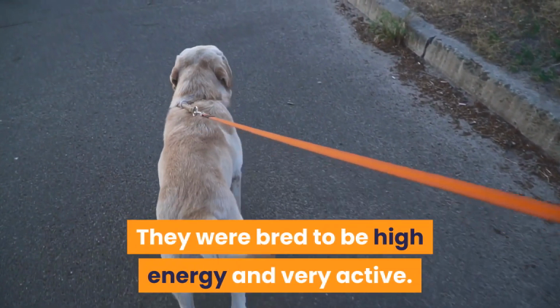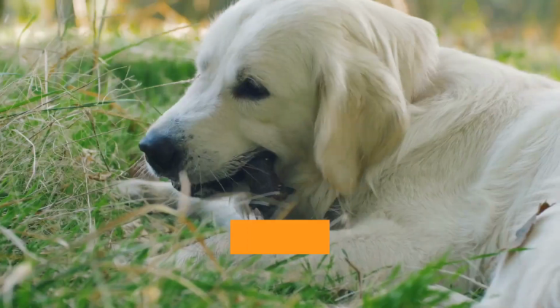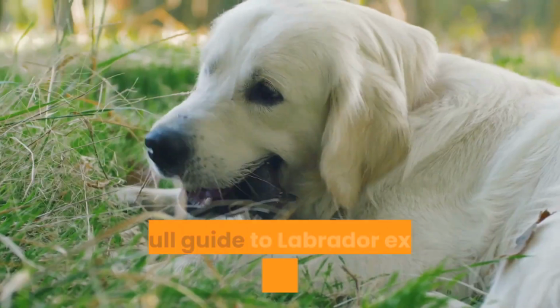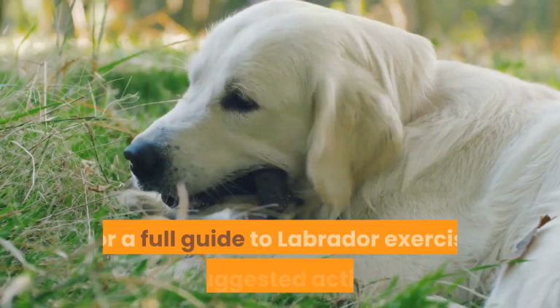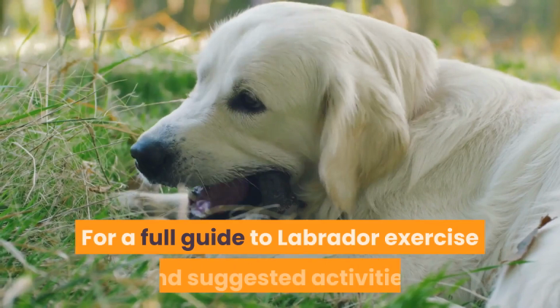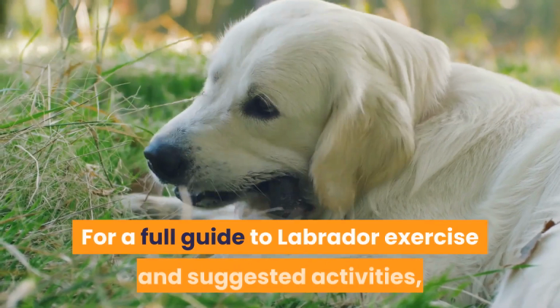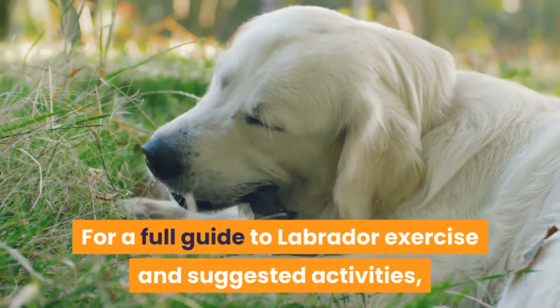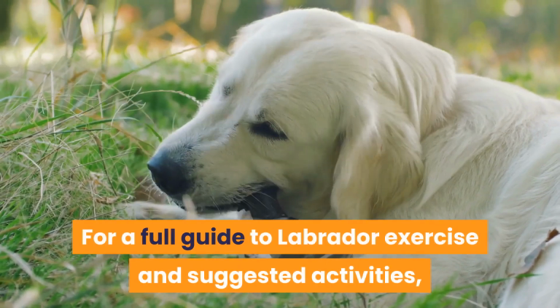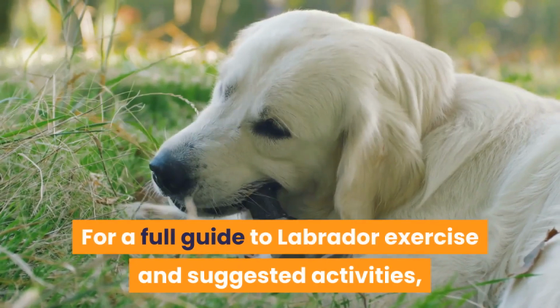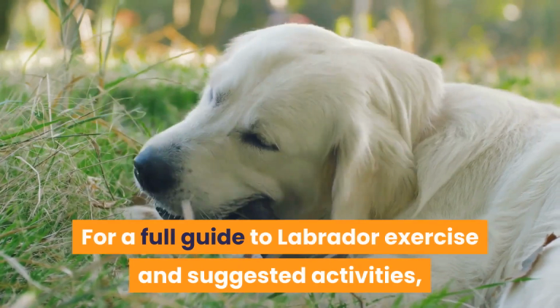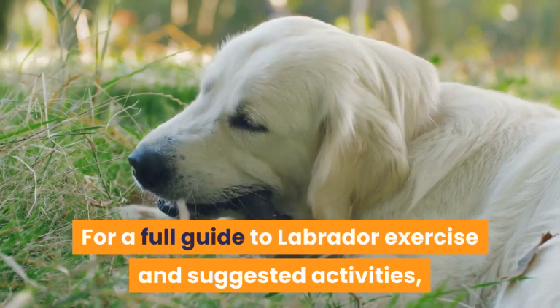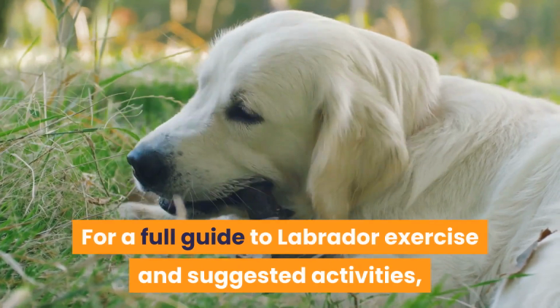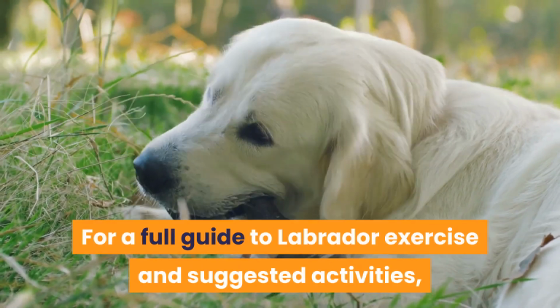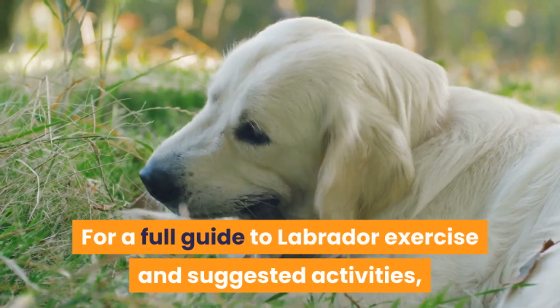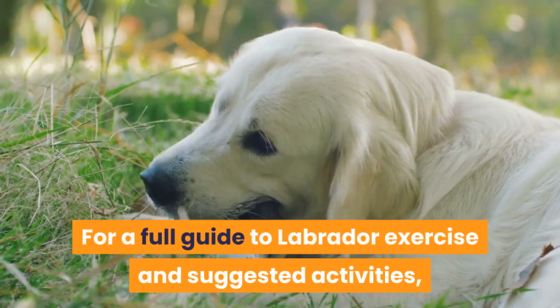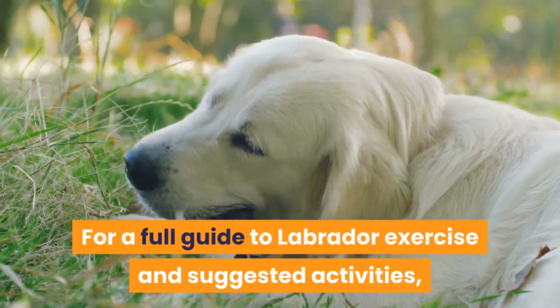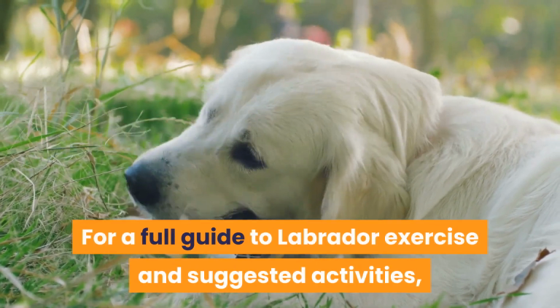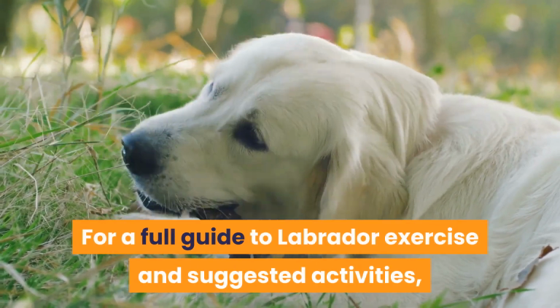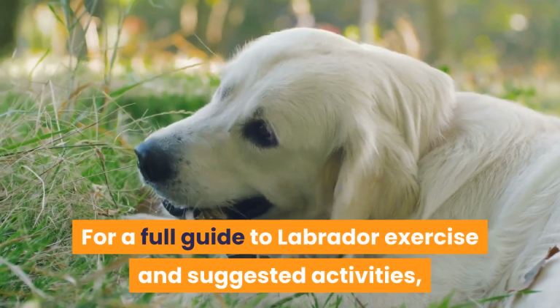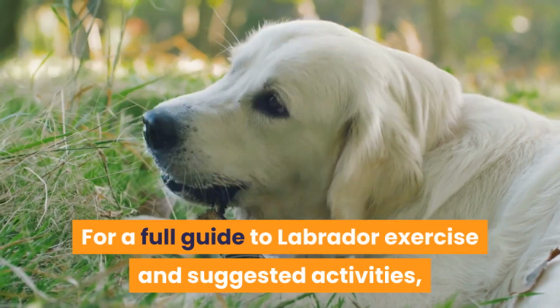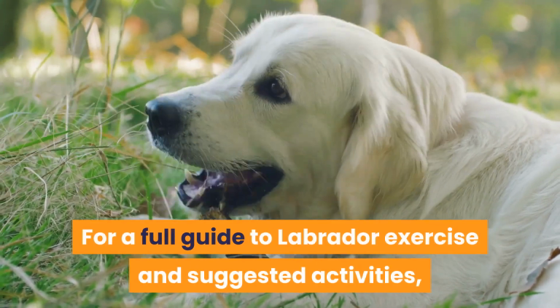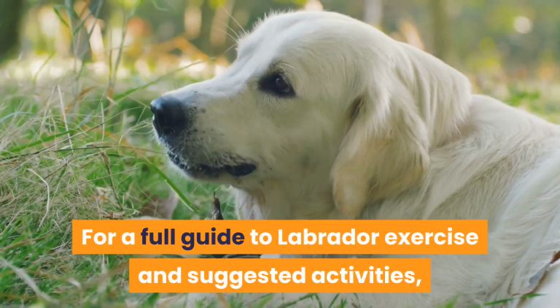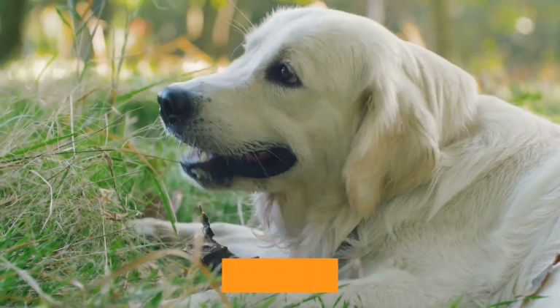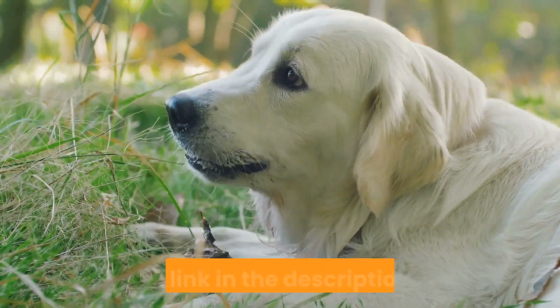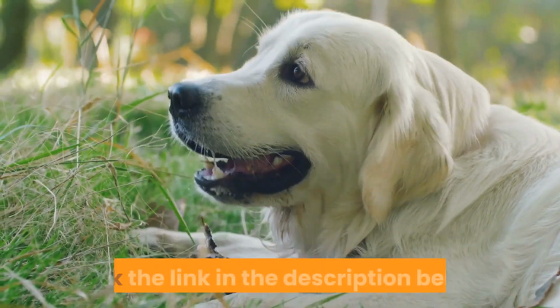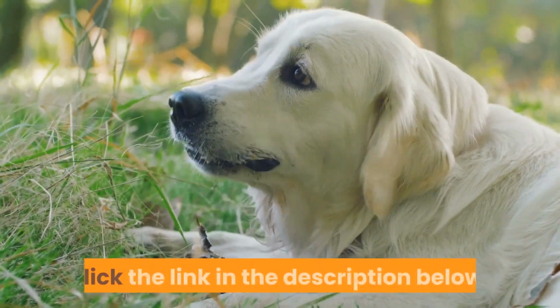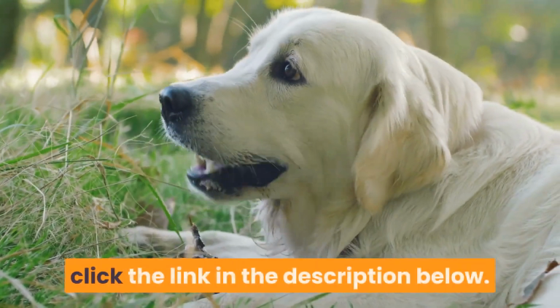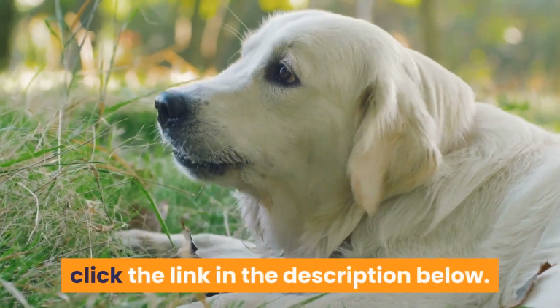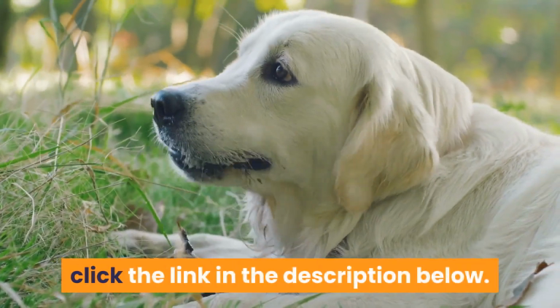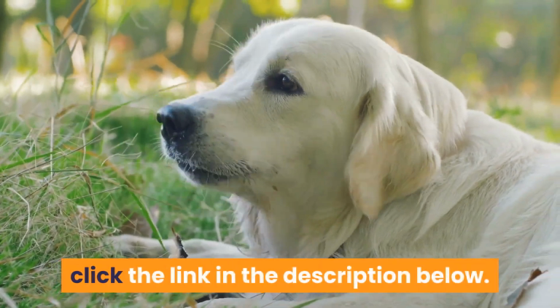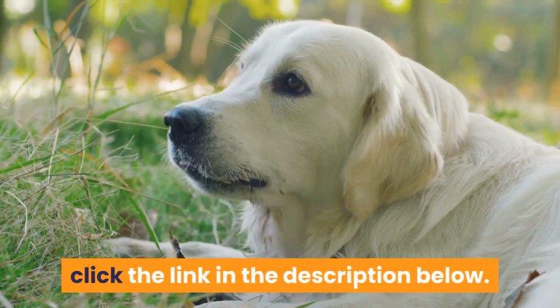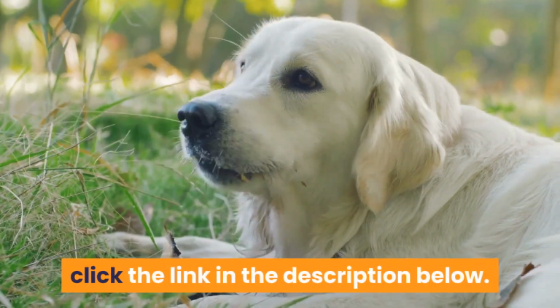For a full guide to Labrador exercise and suggested activities, click the link in the description below.